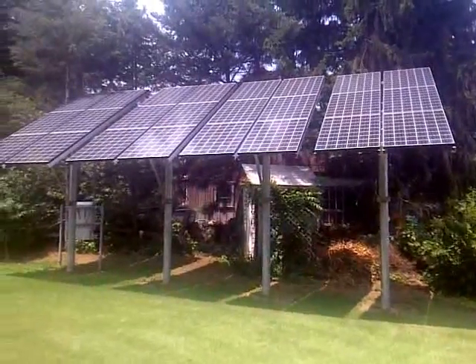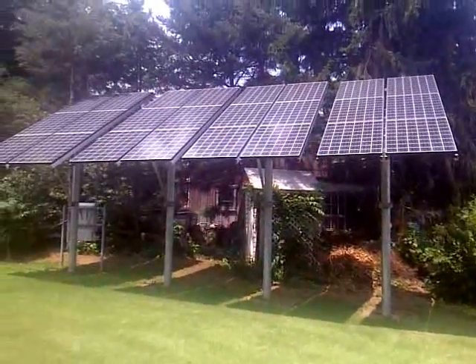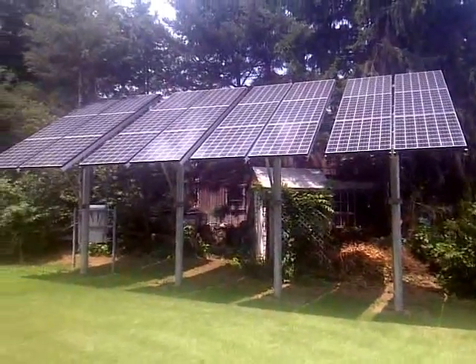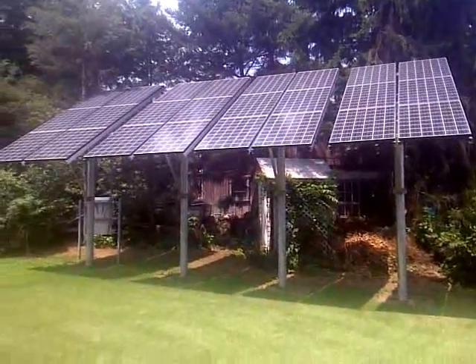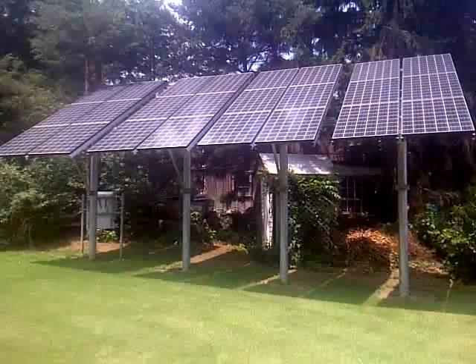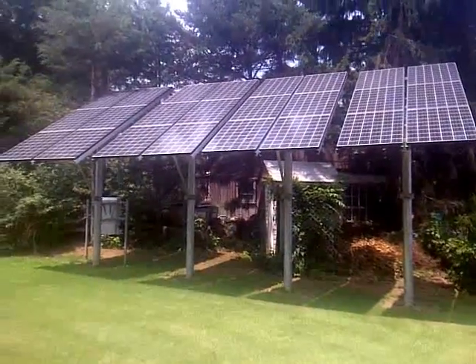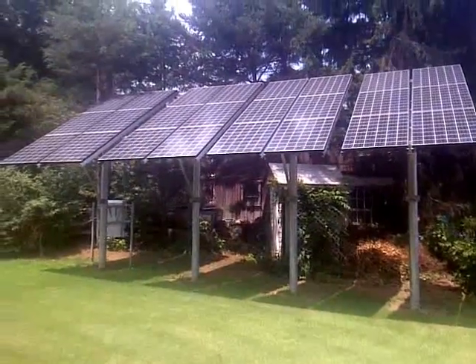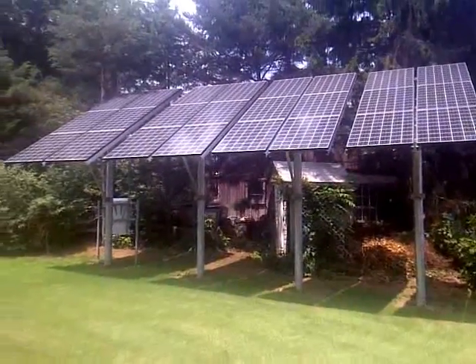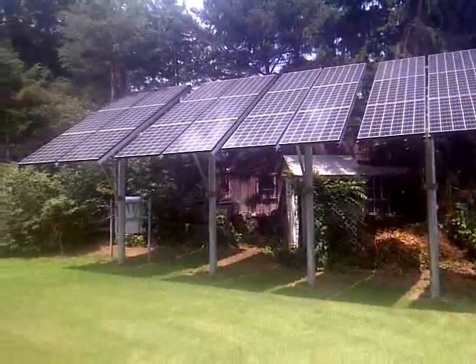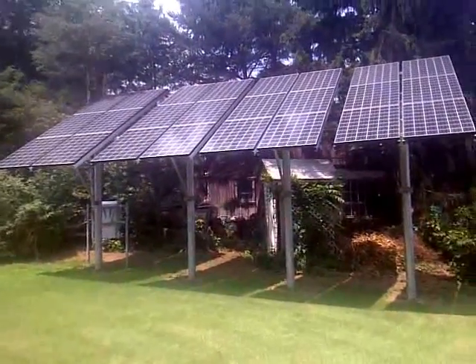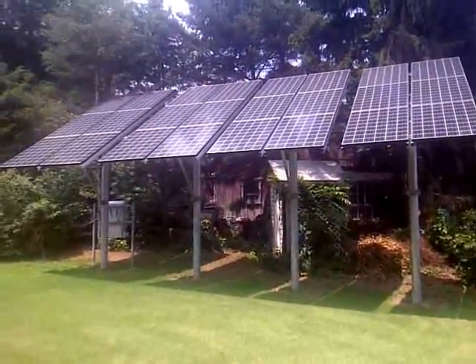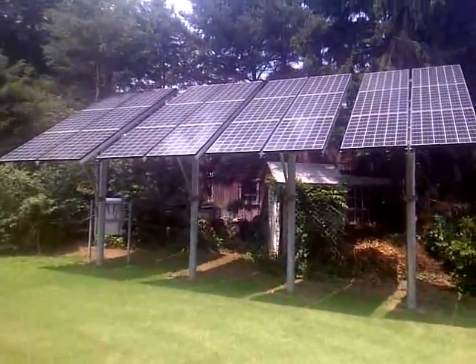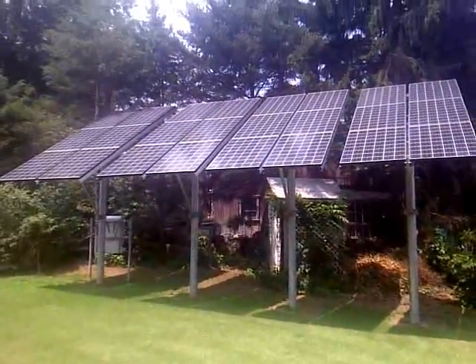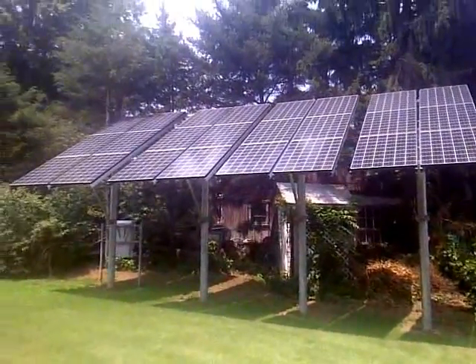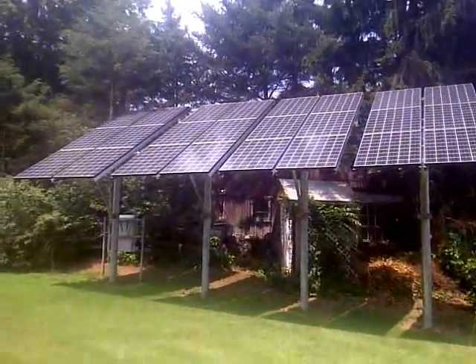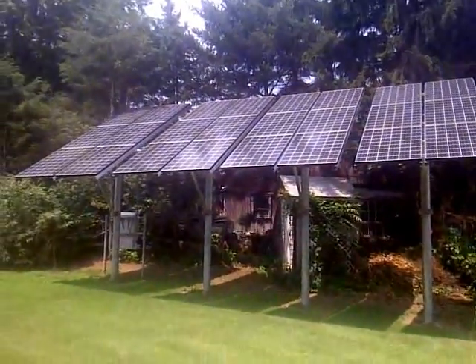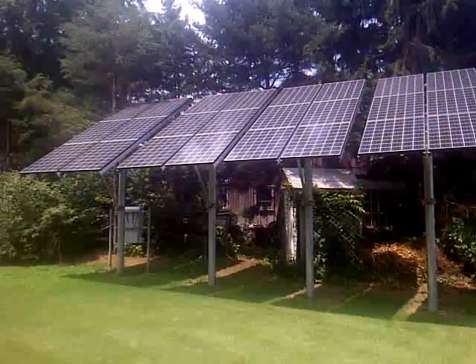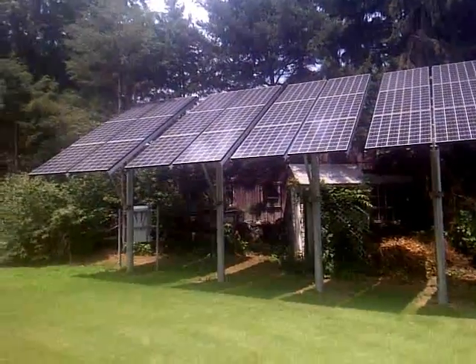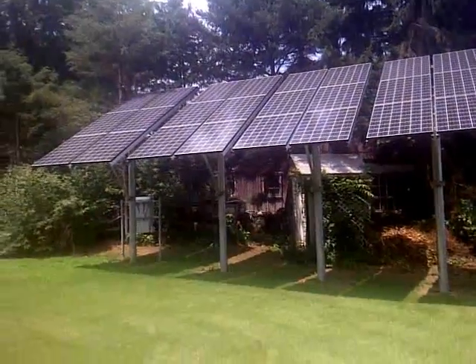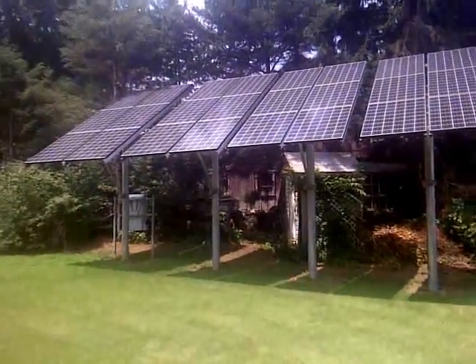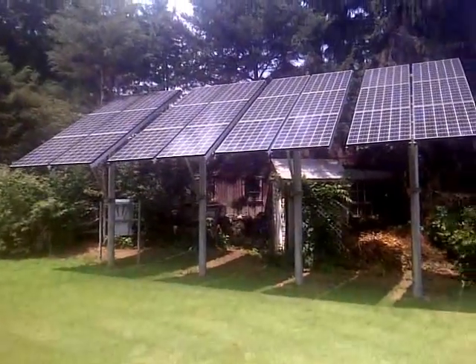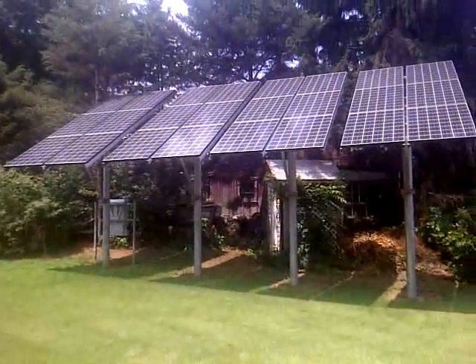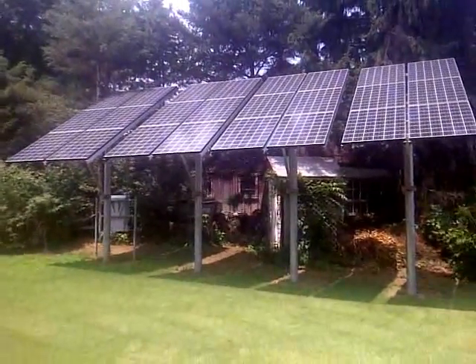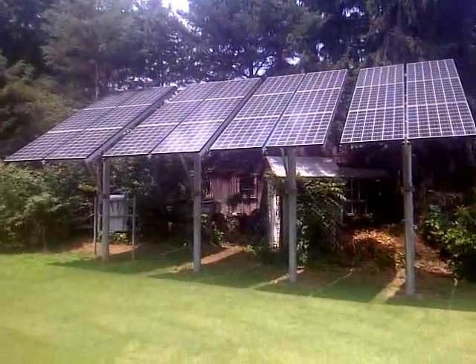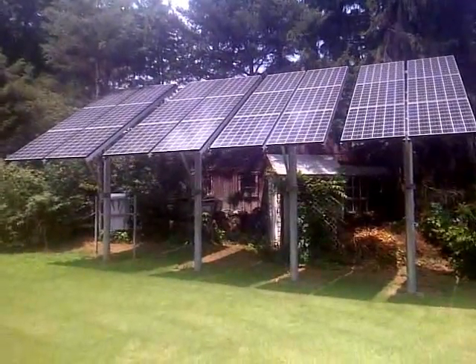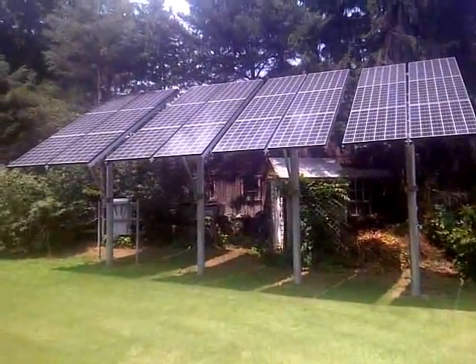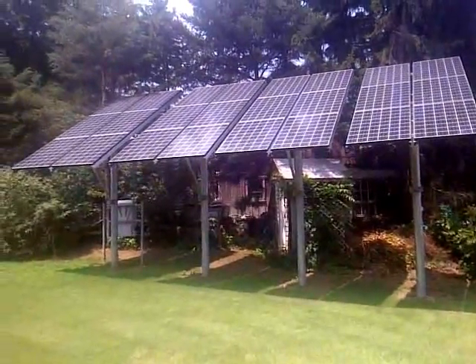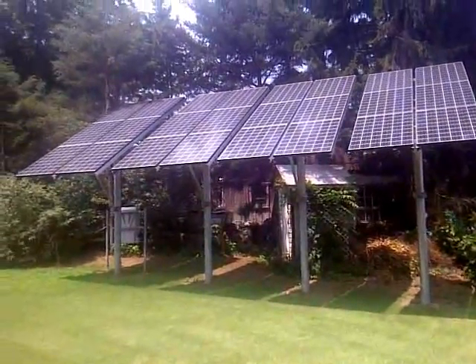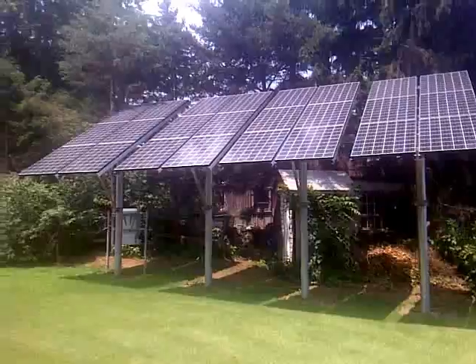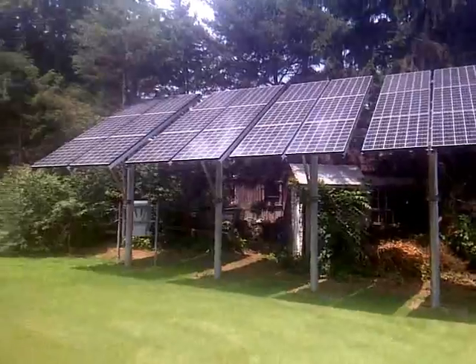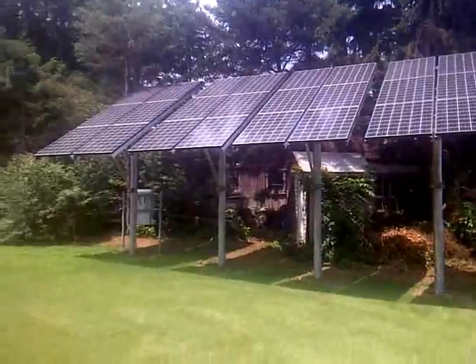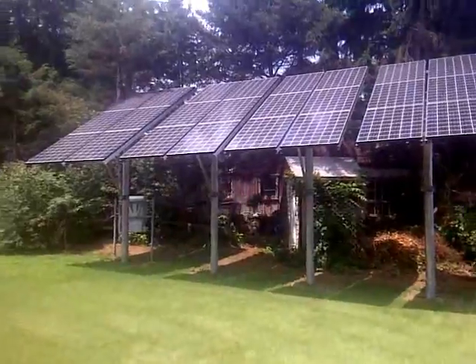Hi folks, this is Ari from Linee Electric. I wanted to show you a 5K system we installed a few months ago.